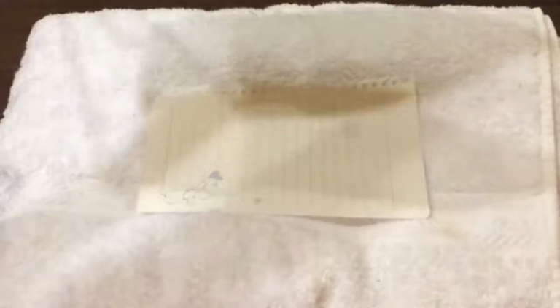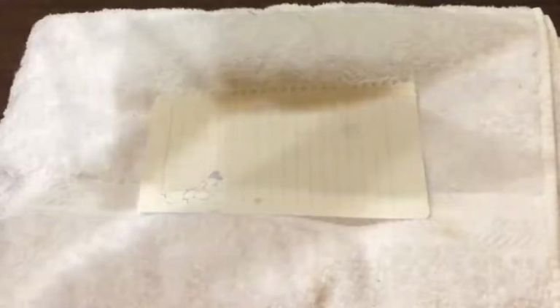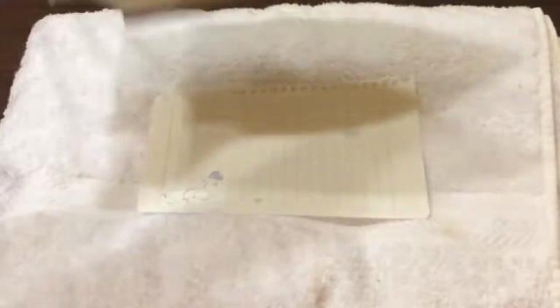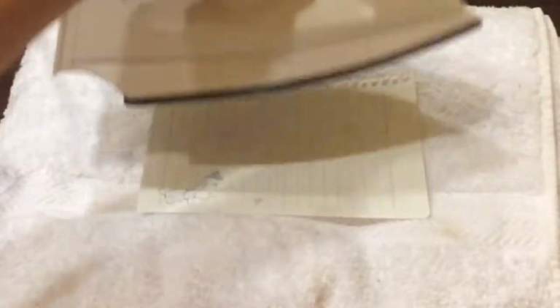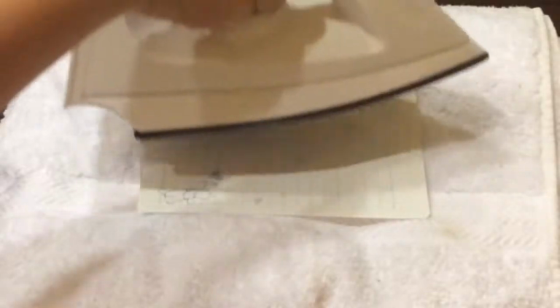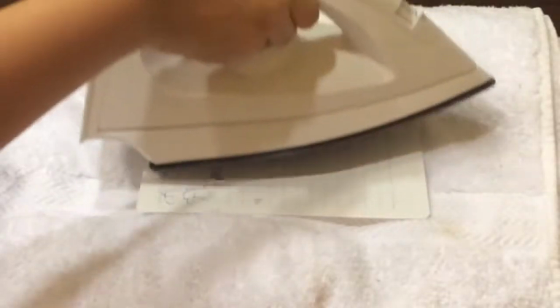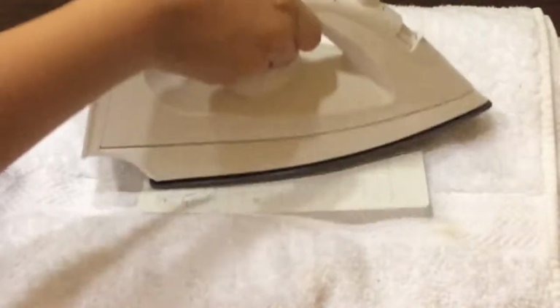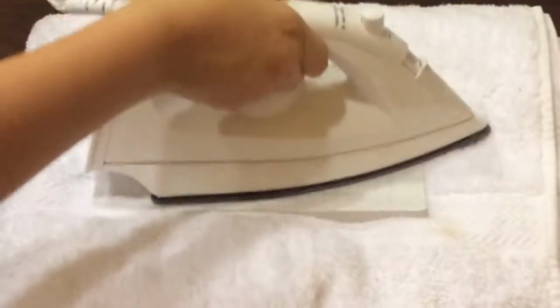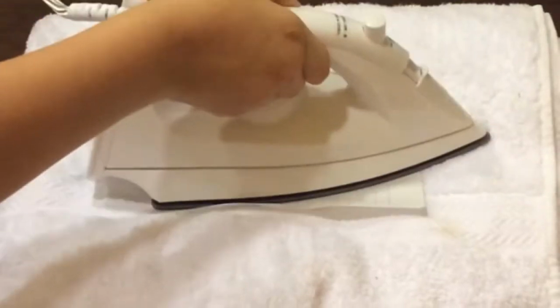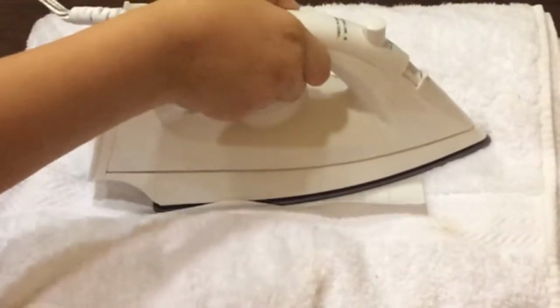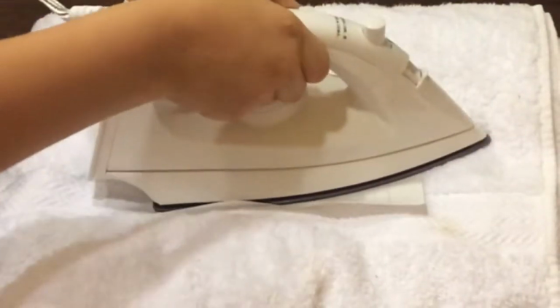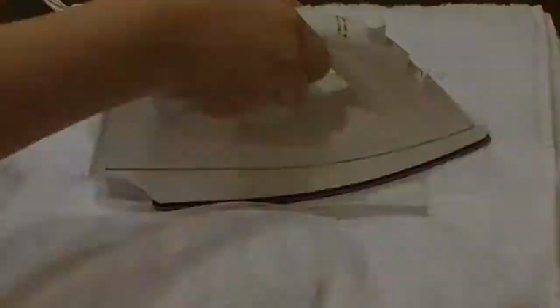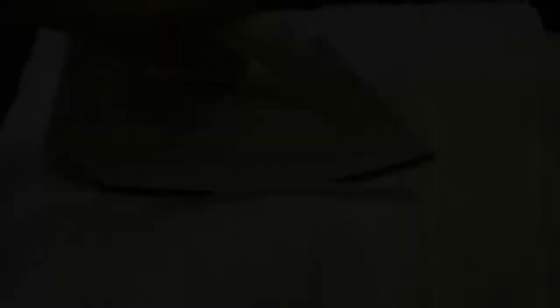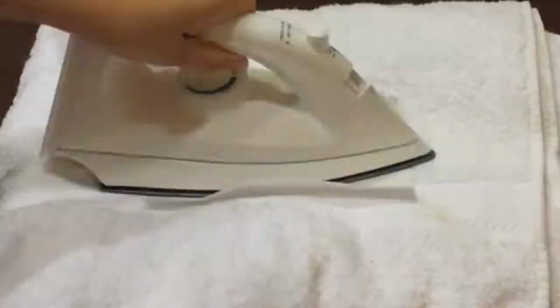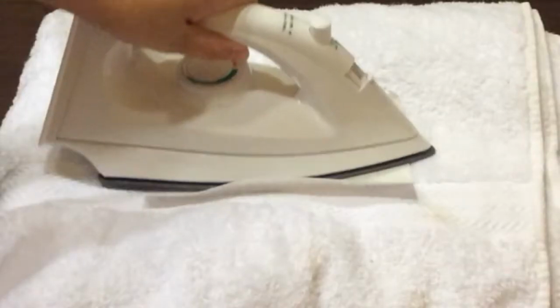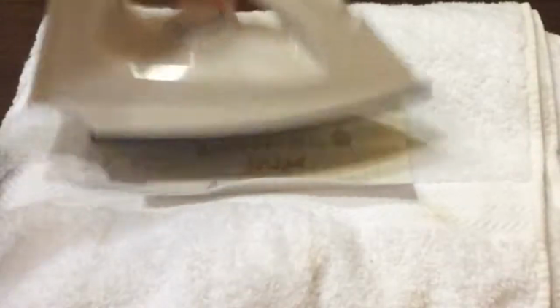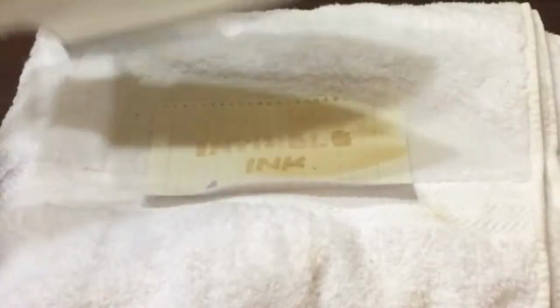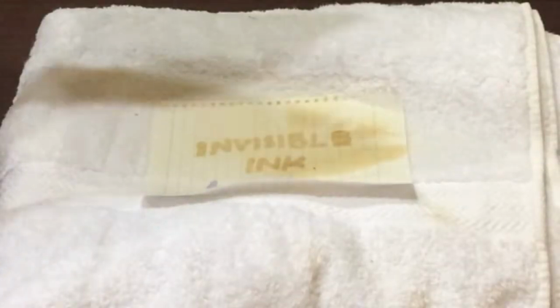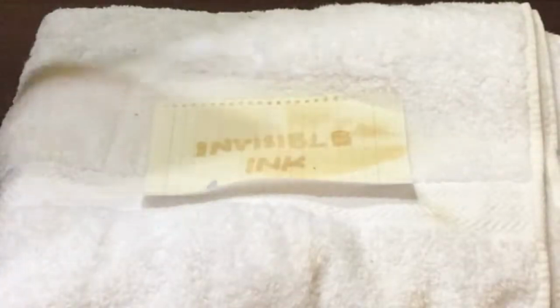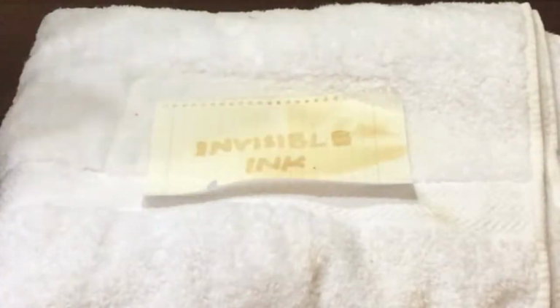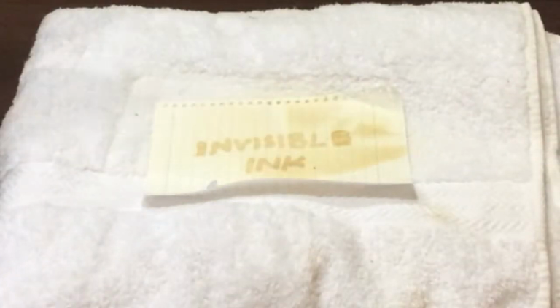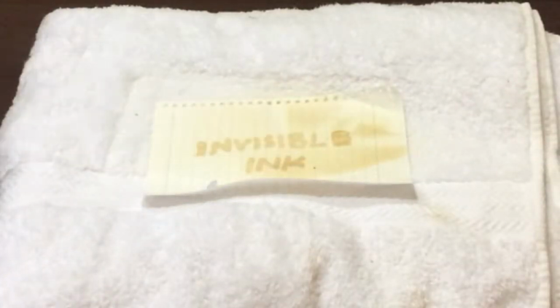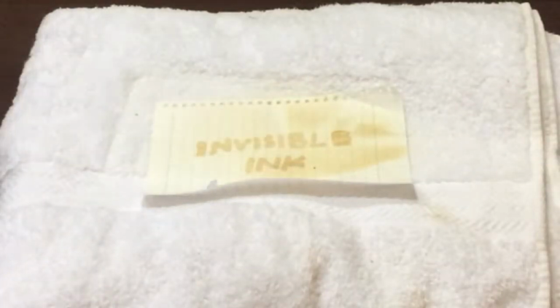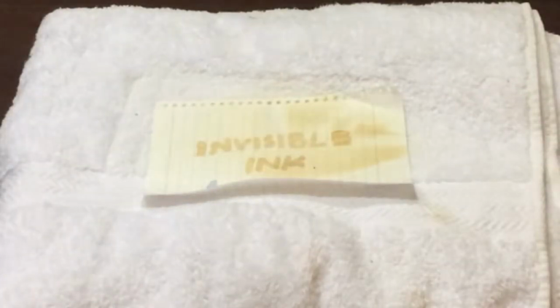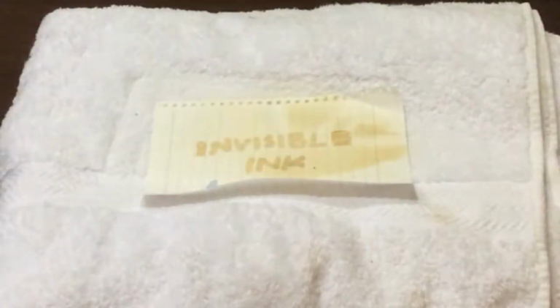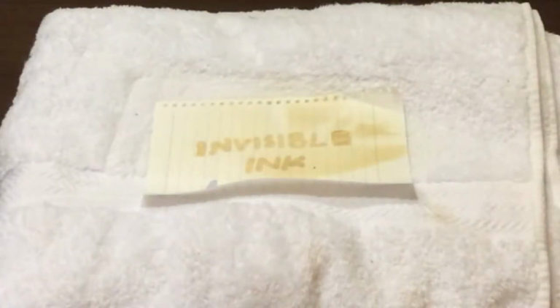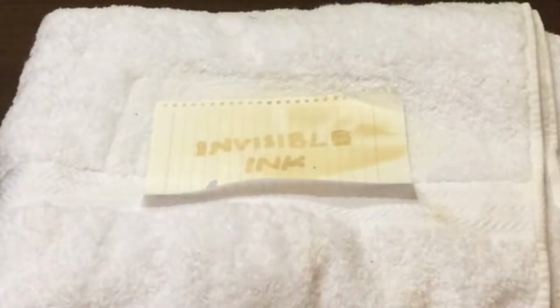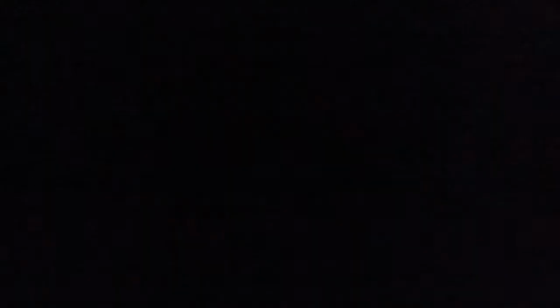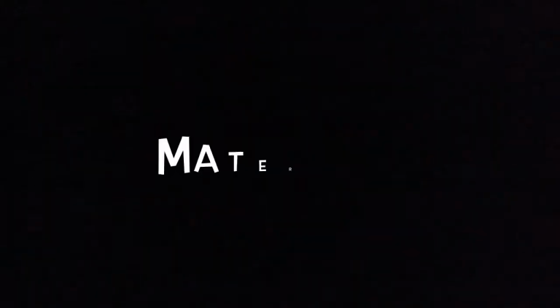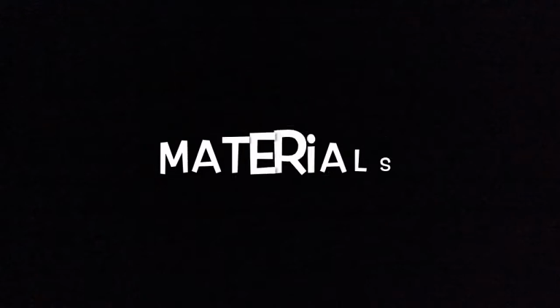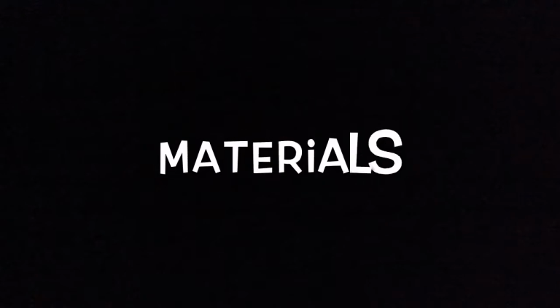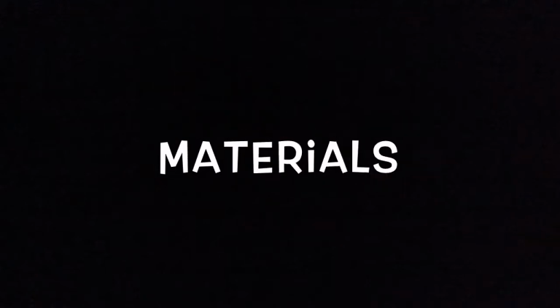Hello everyone, and for my science fair project, I'll be doing research on invisible ink.